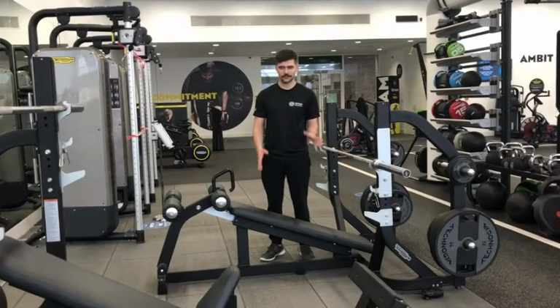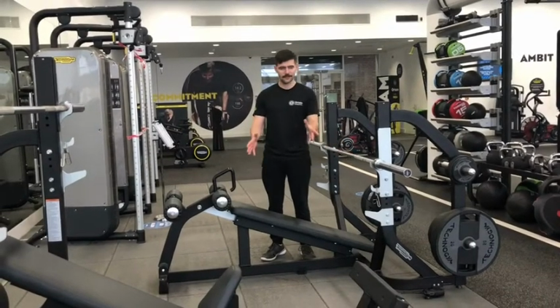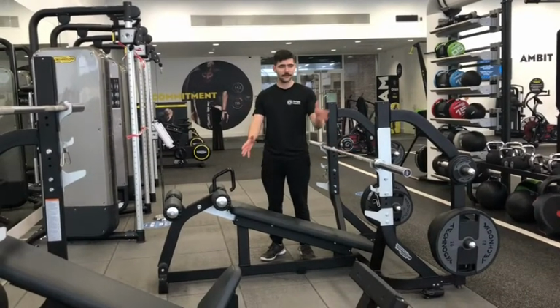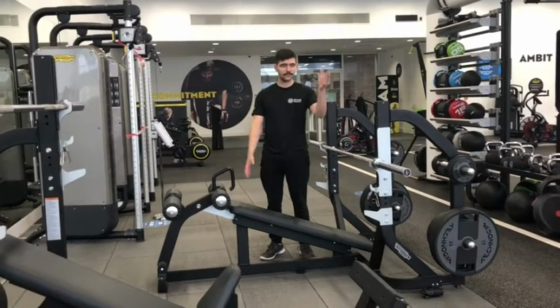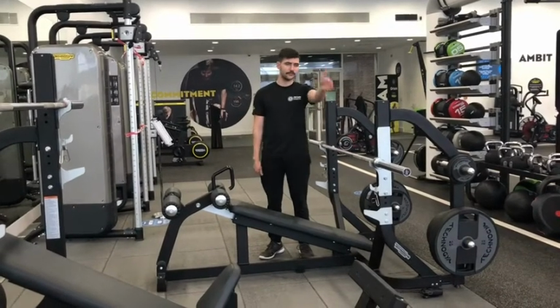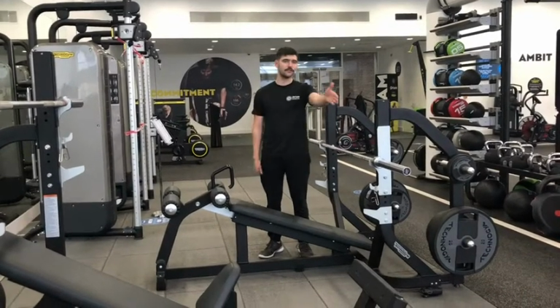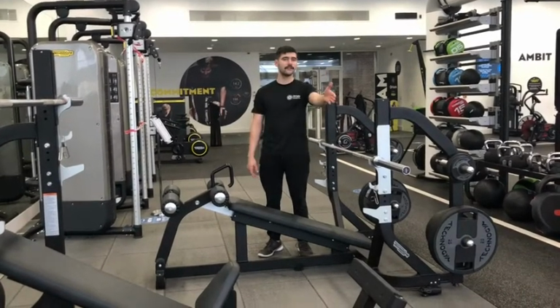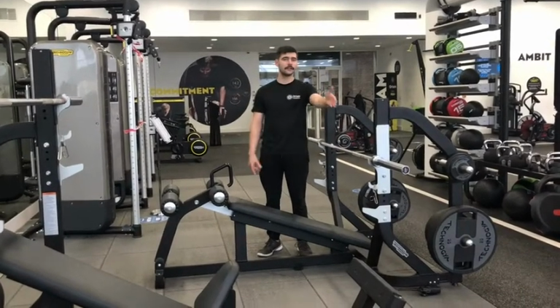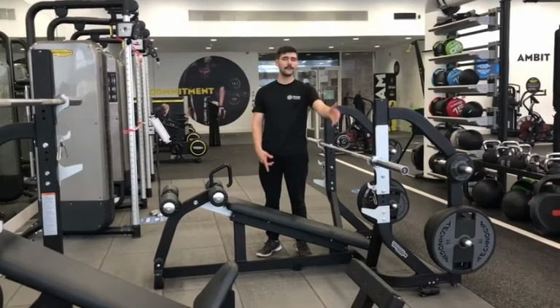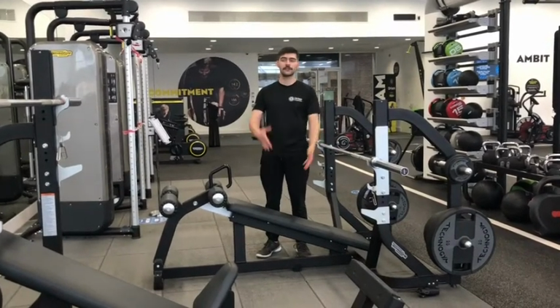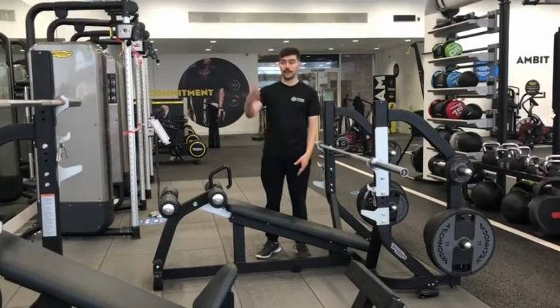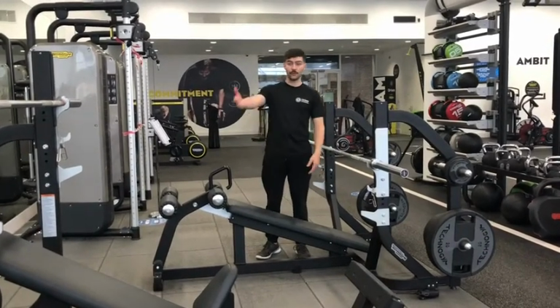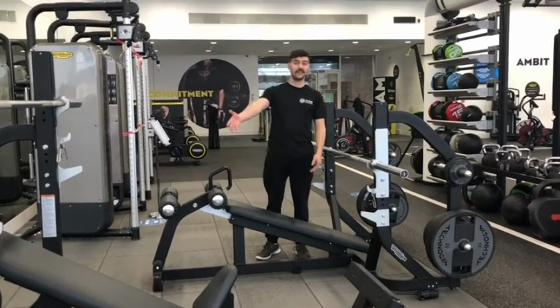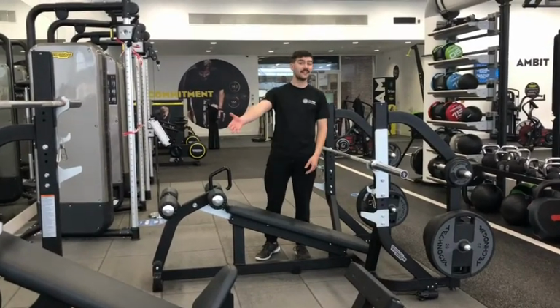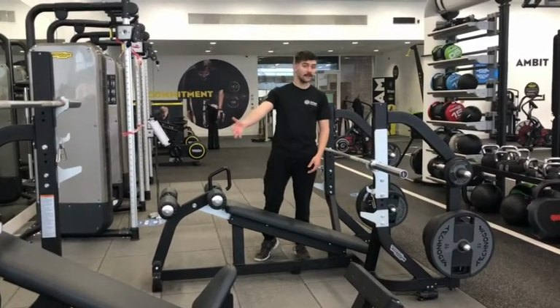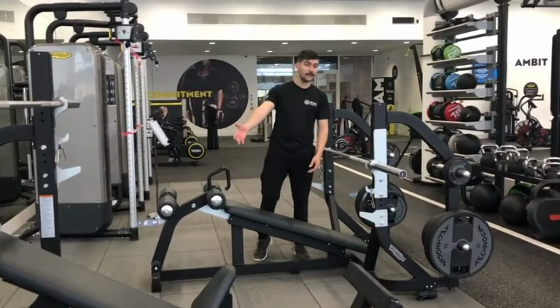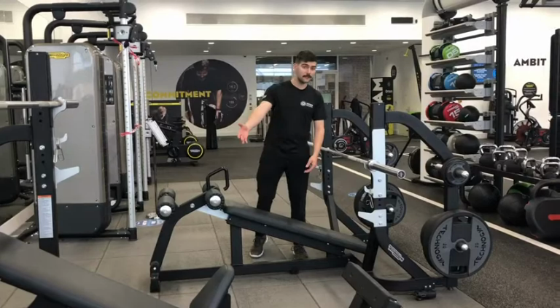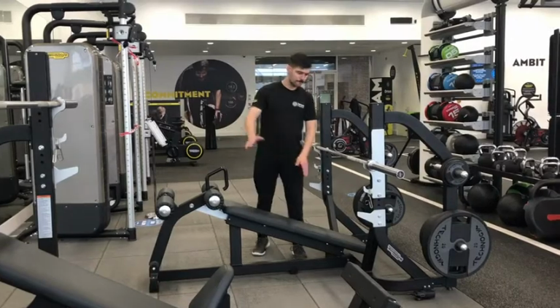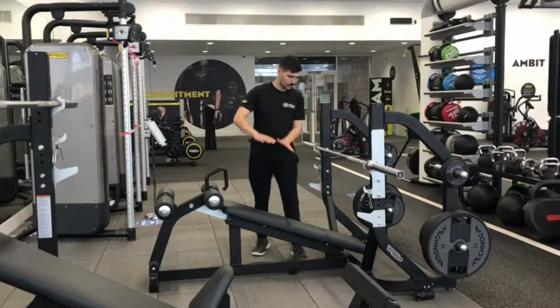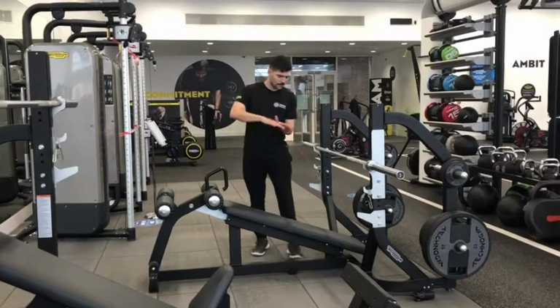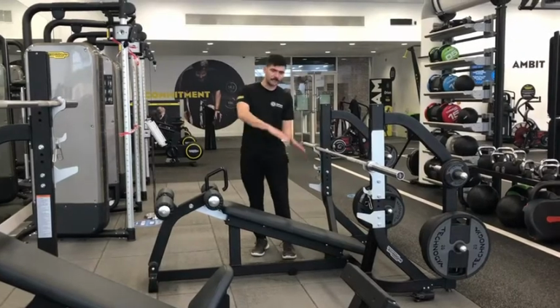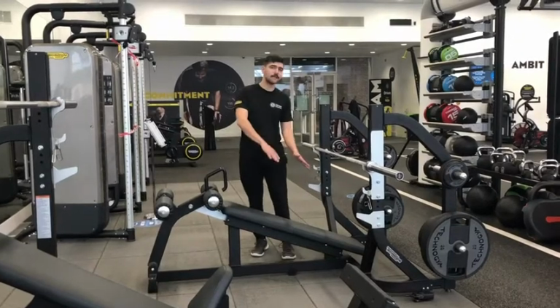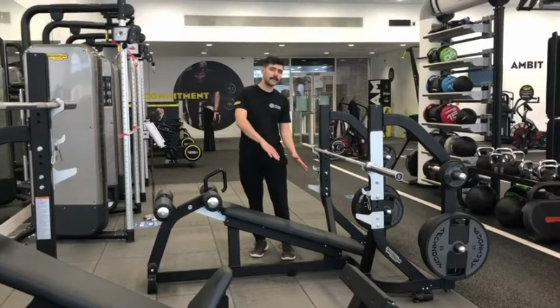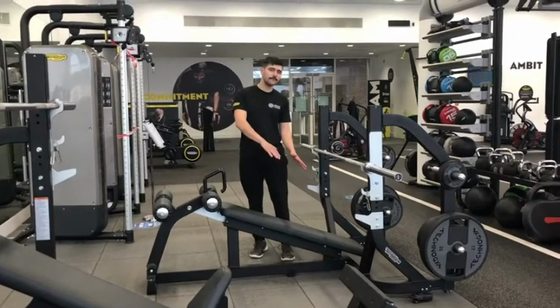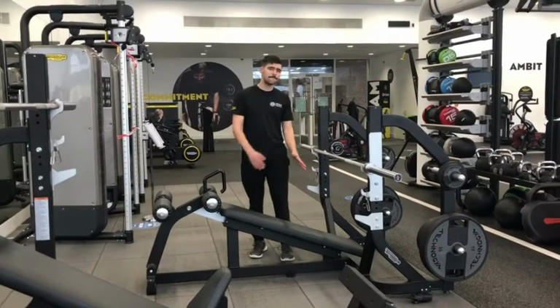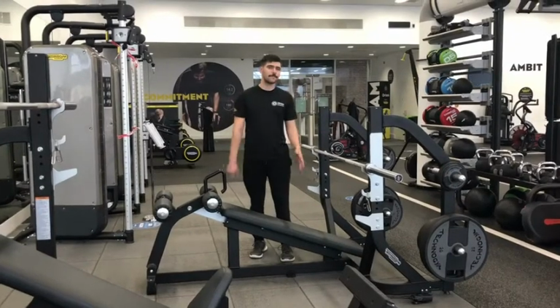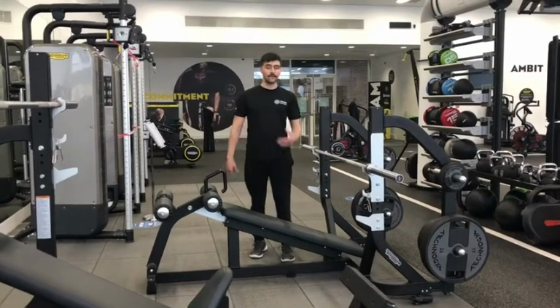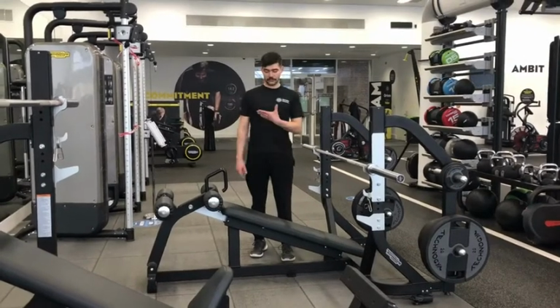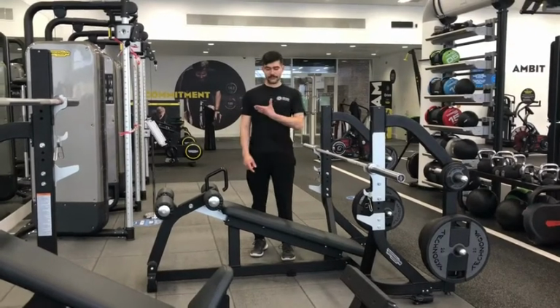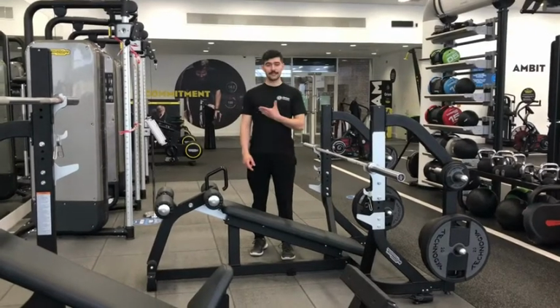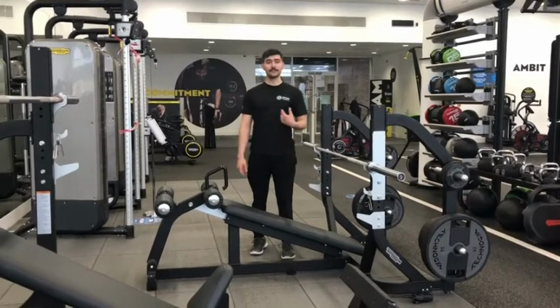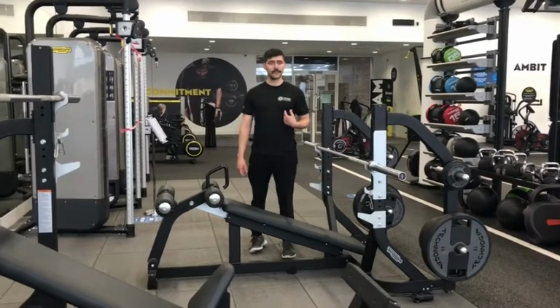So a slight variation to the regular bench or the incline bench. We are now lower down, focusing on the lower chest.